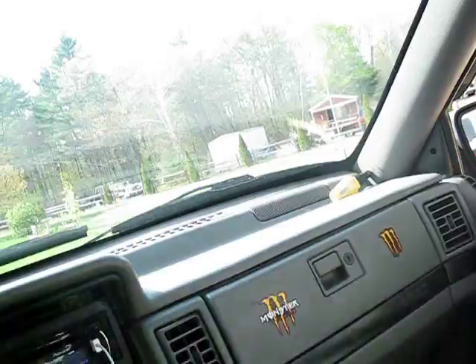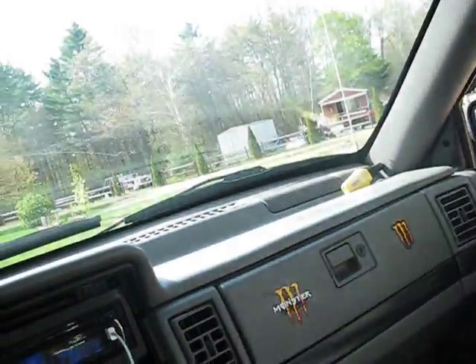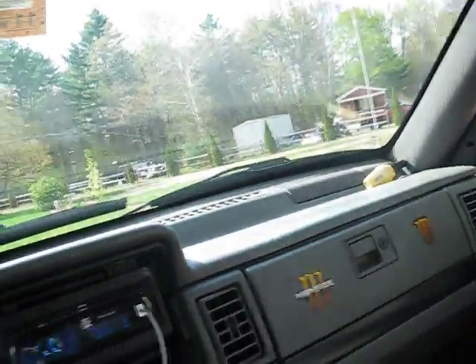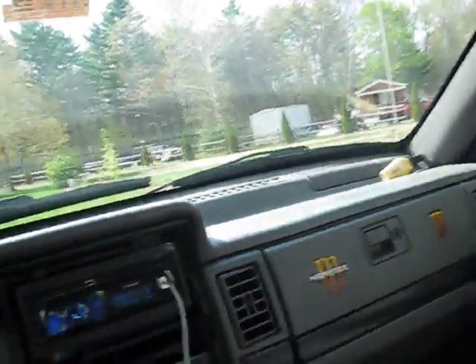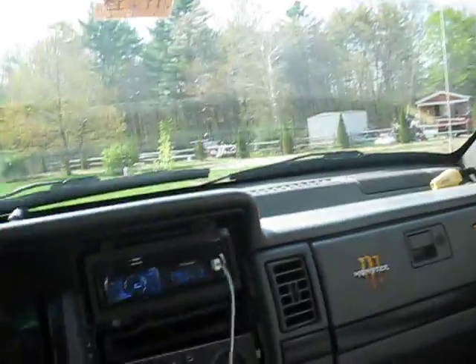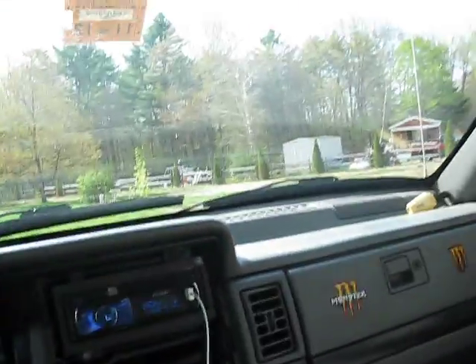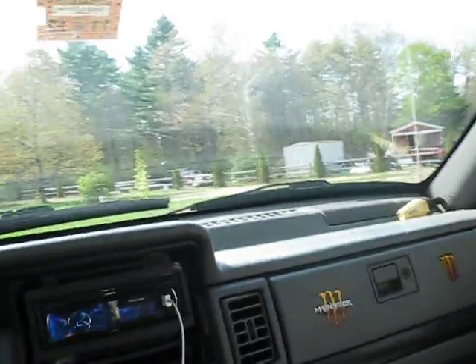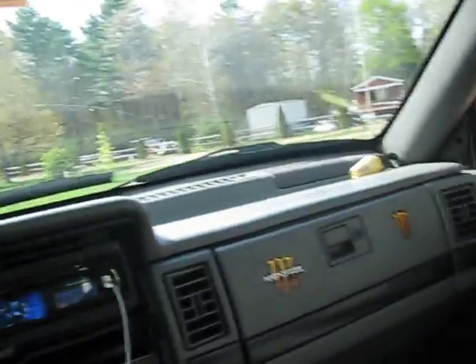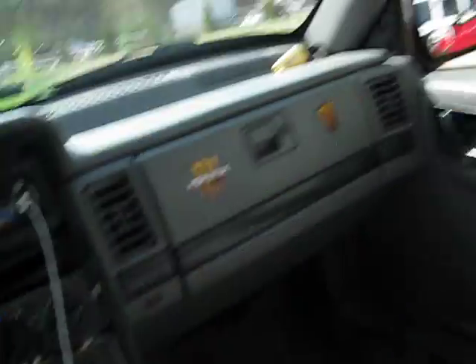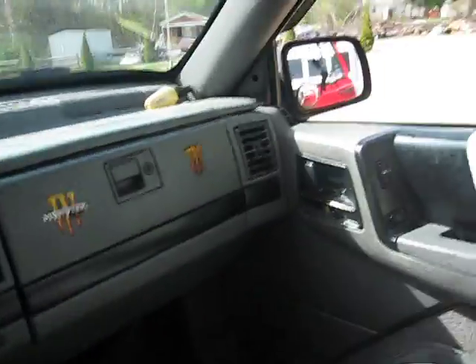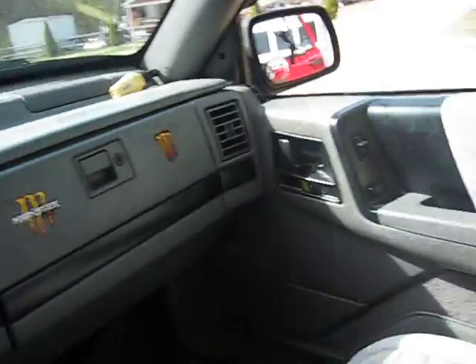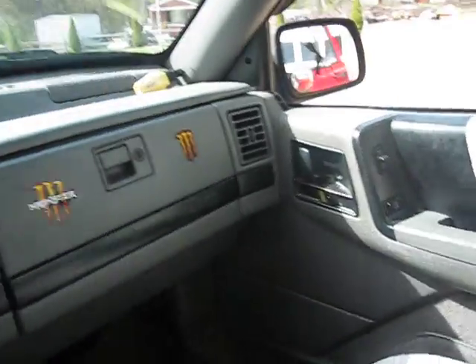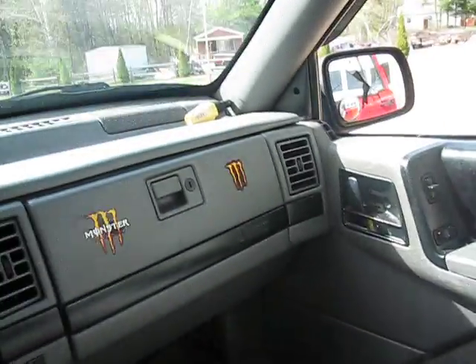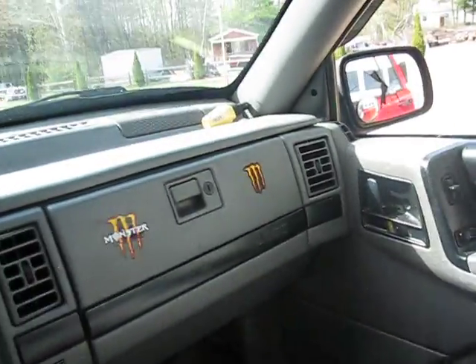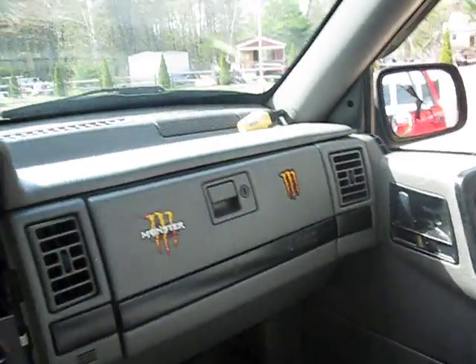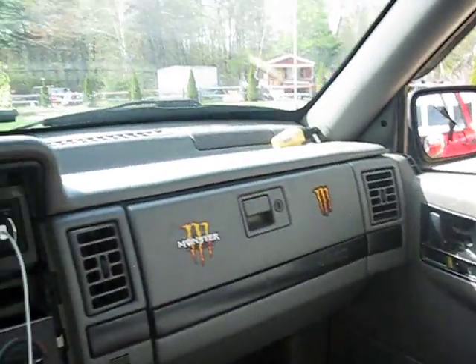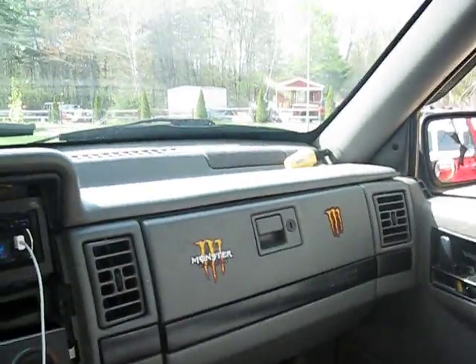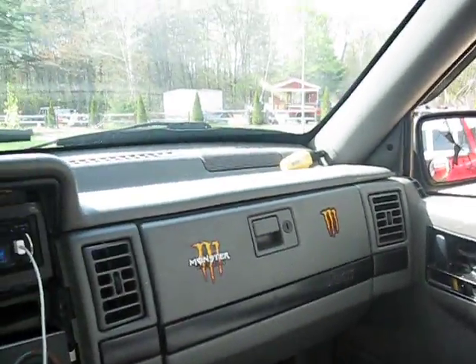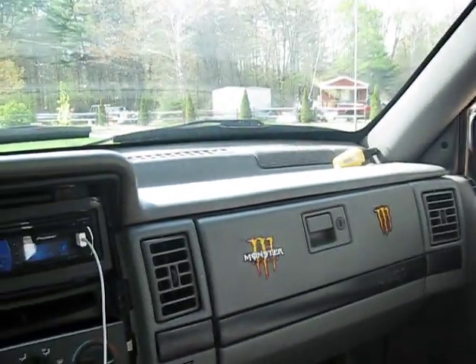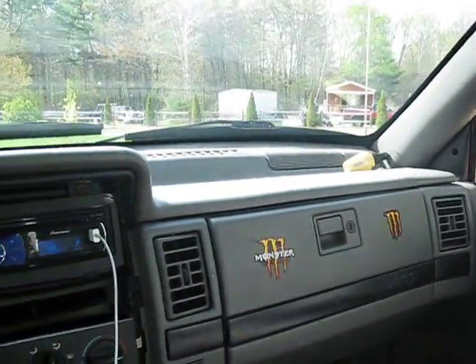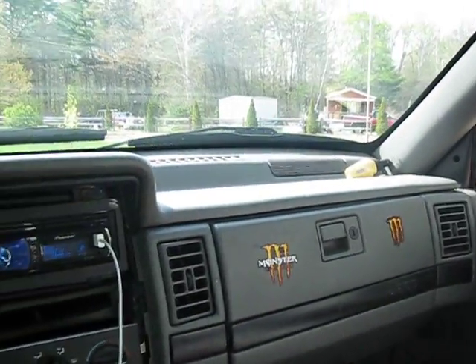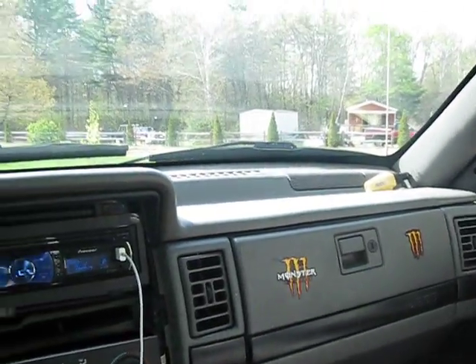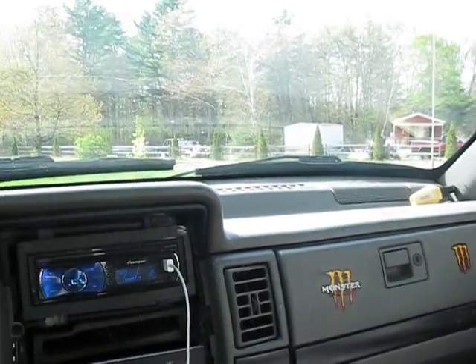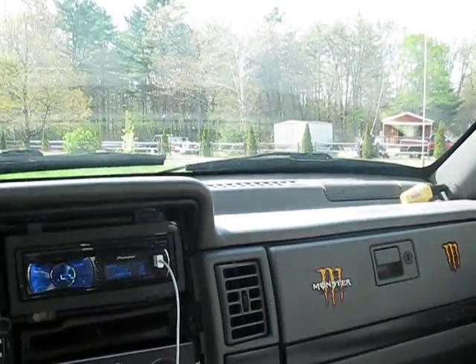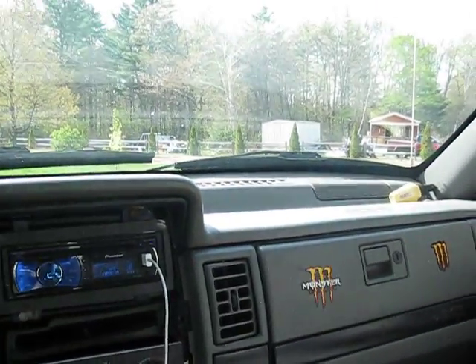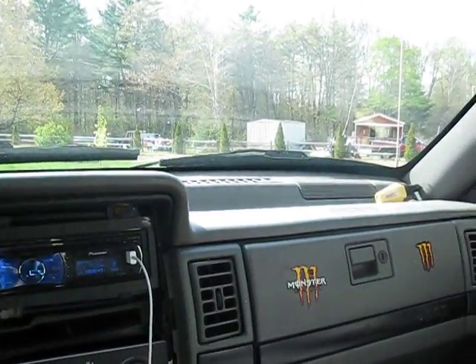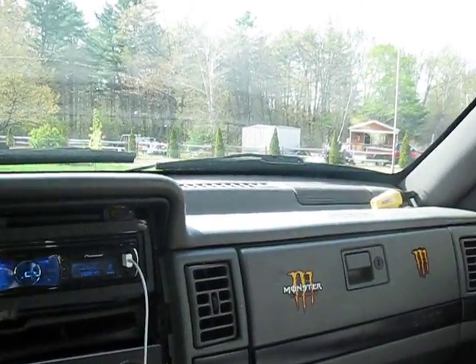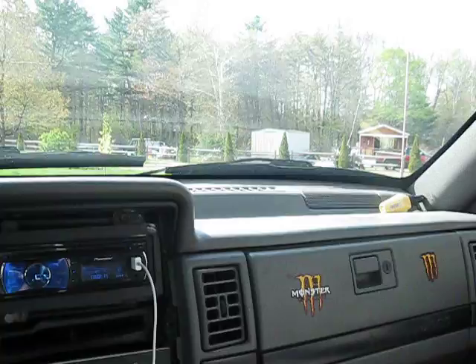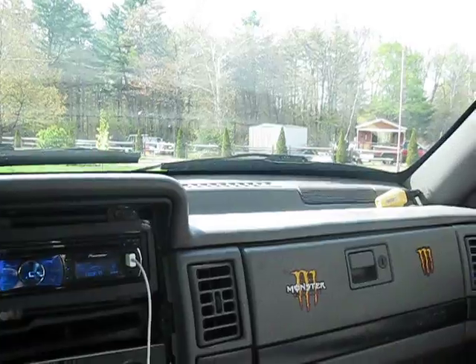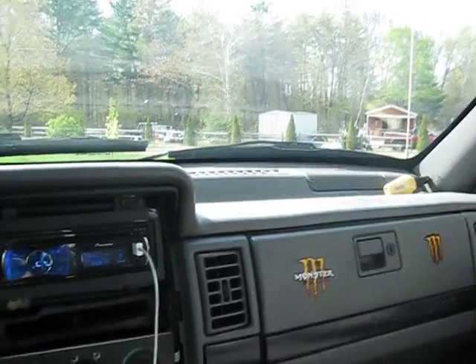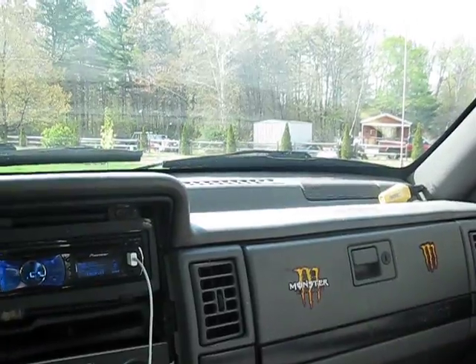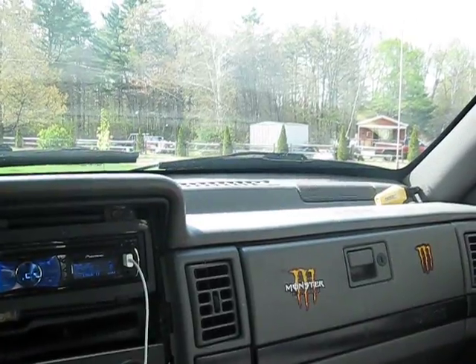It's your boy Jay Ben. Today I'm going to be showing you guys how to tune your monoblock amplifier.